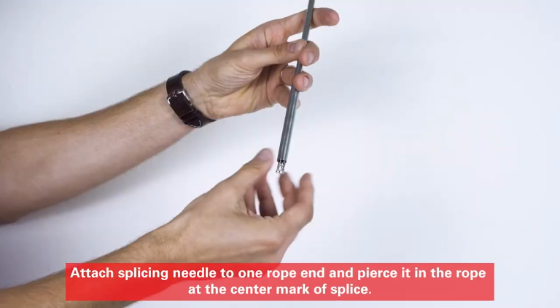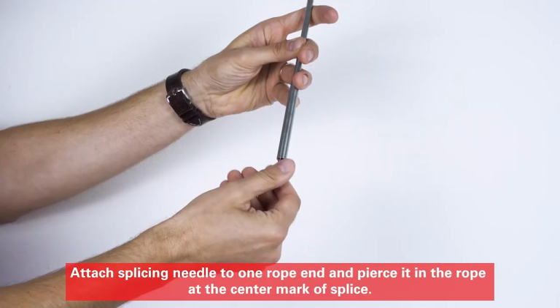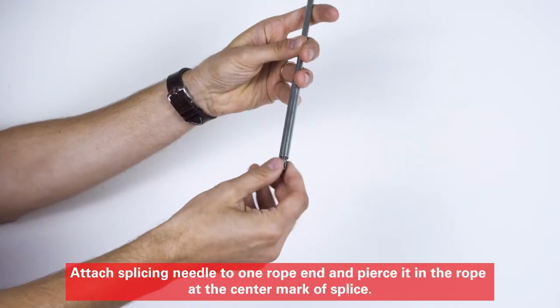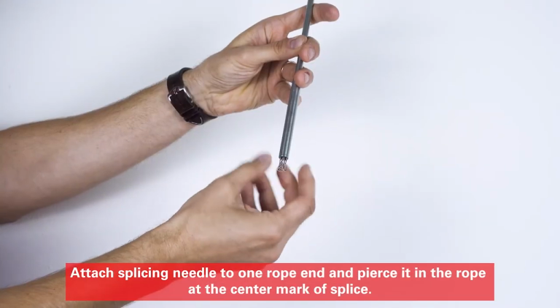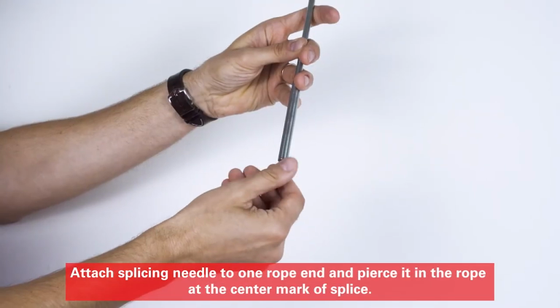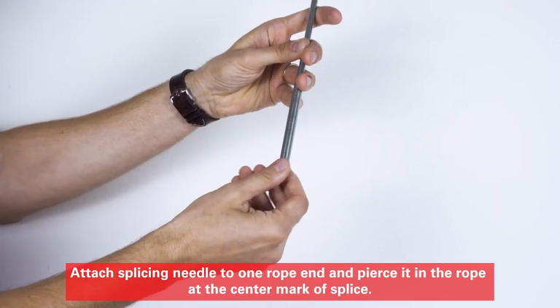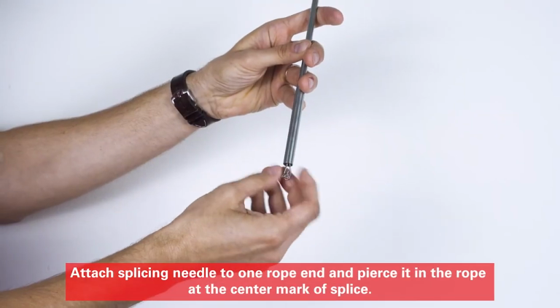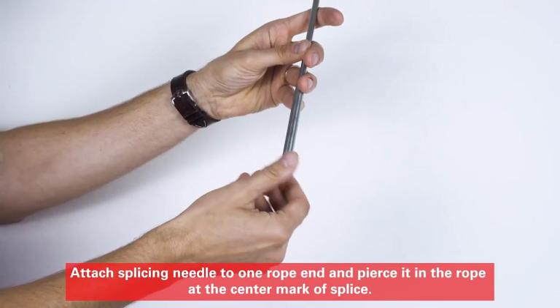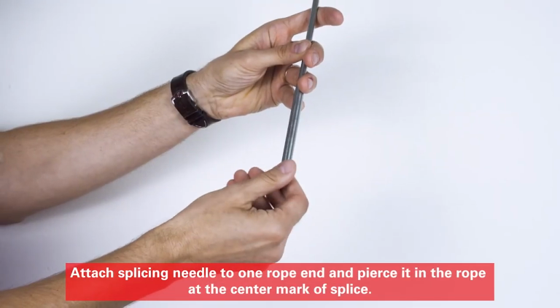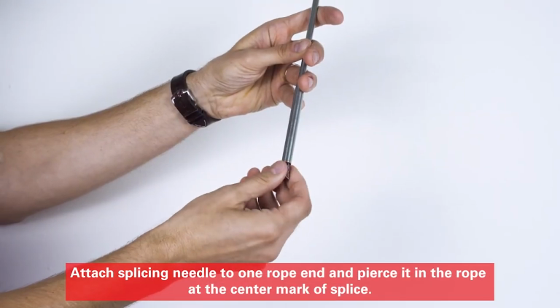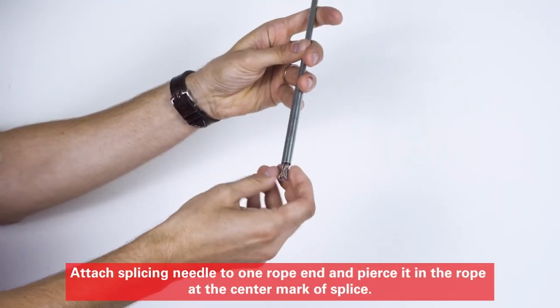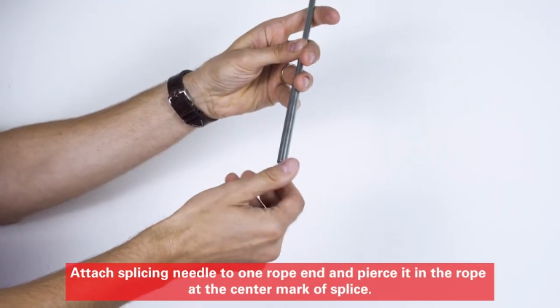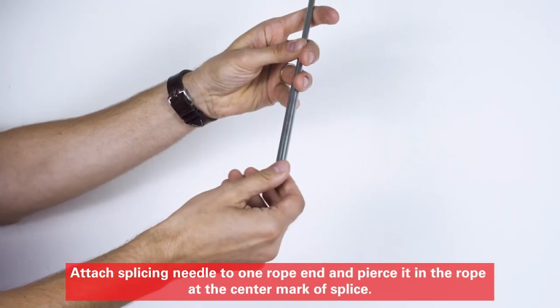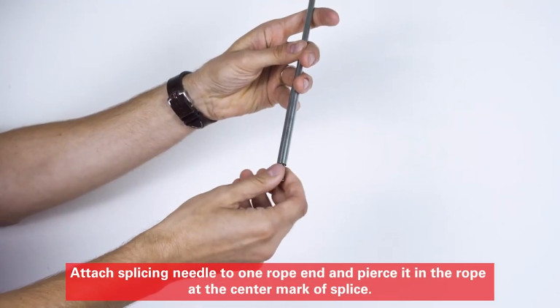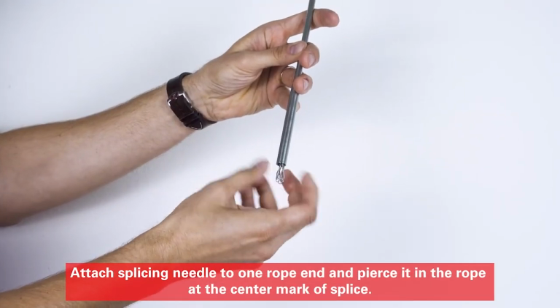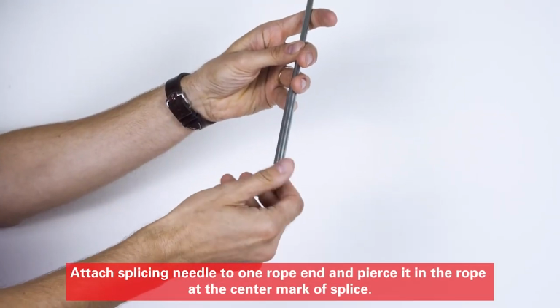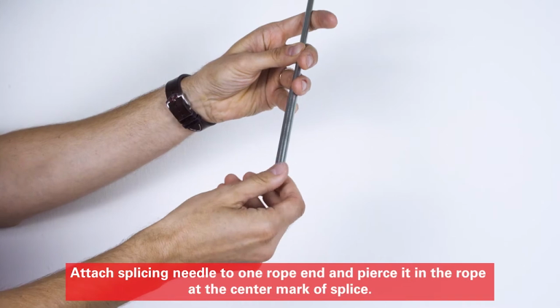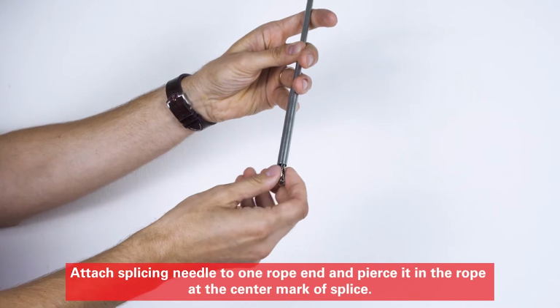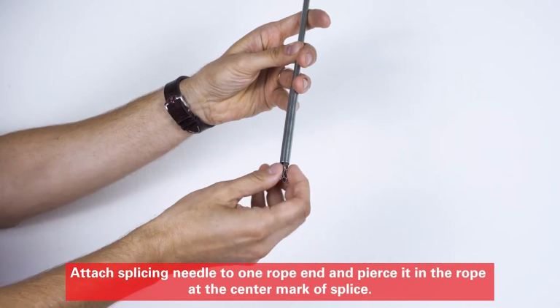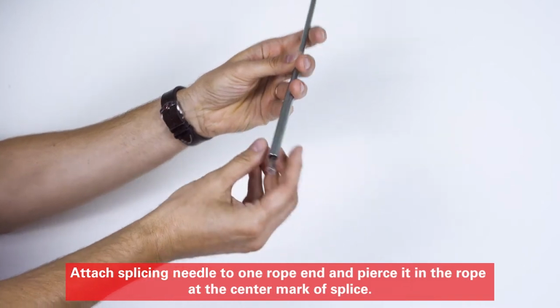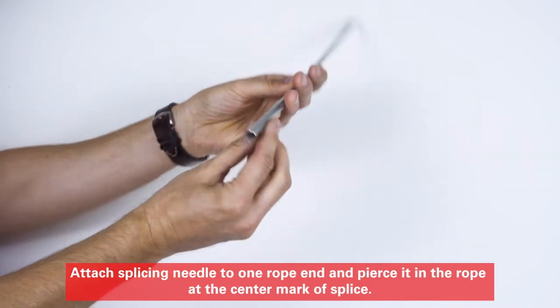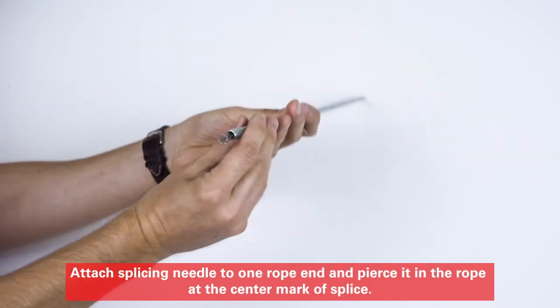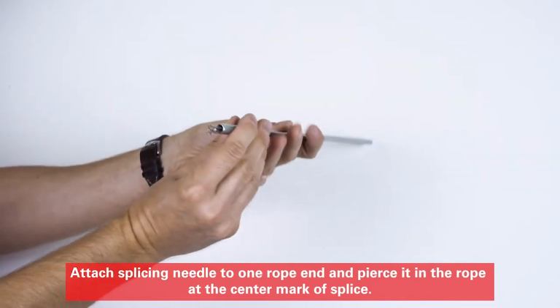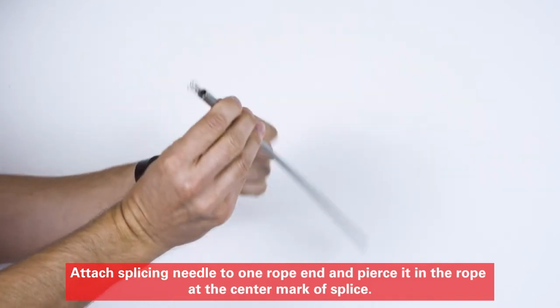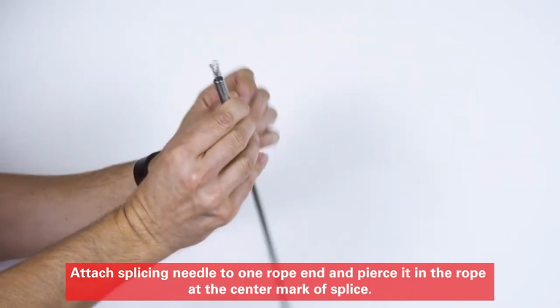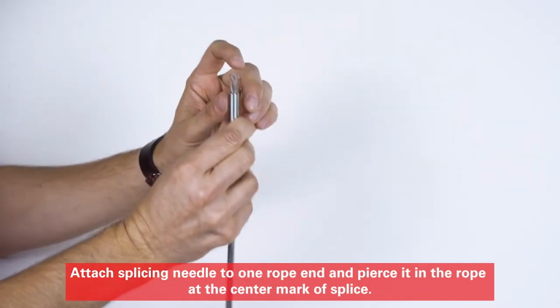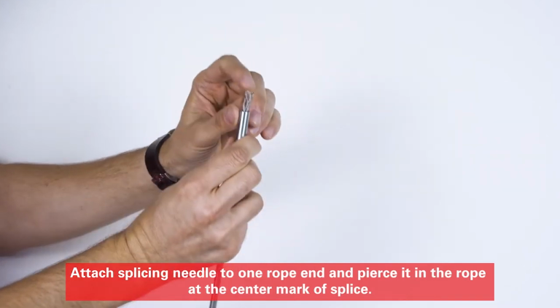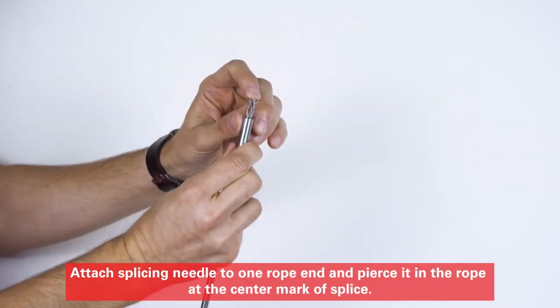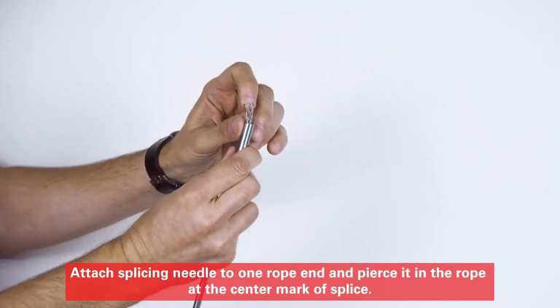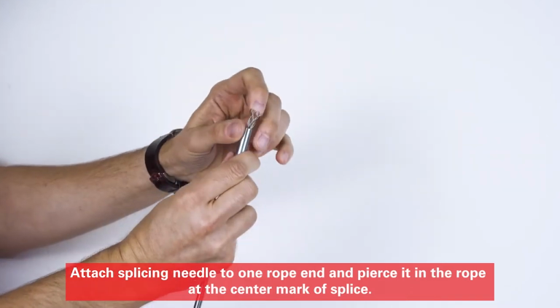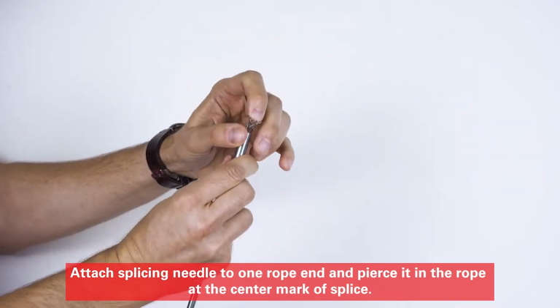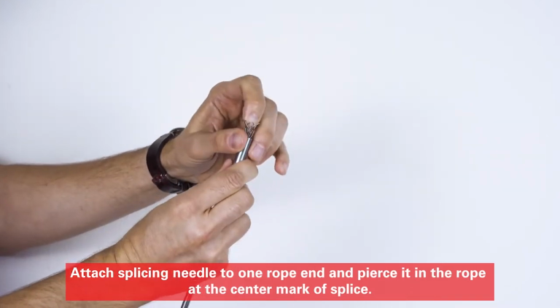Attach the splicing needle to one rope end, and pierce it in the rope at the center mark of the splice.